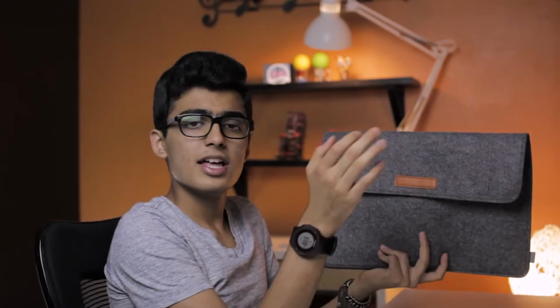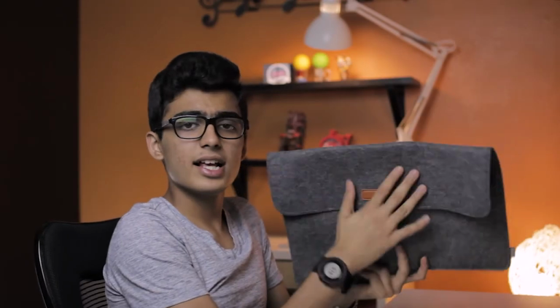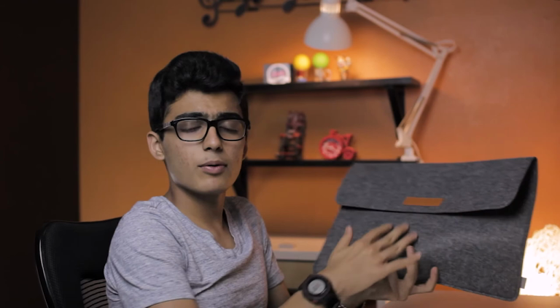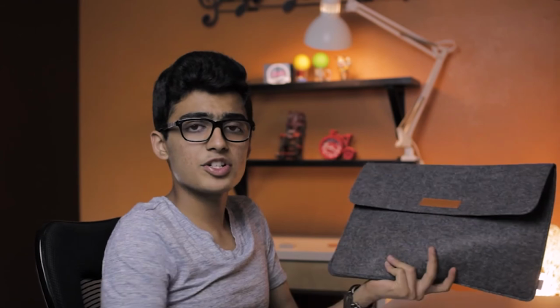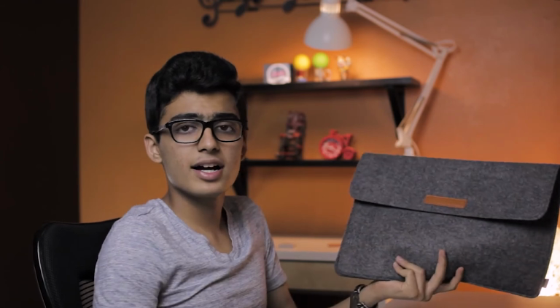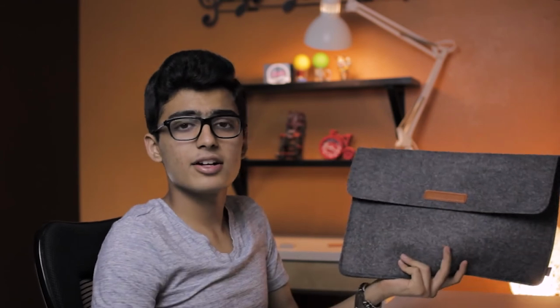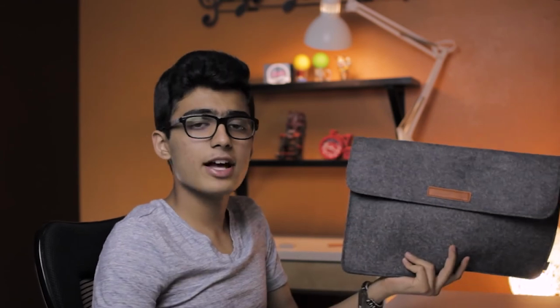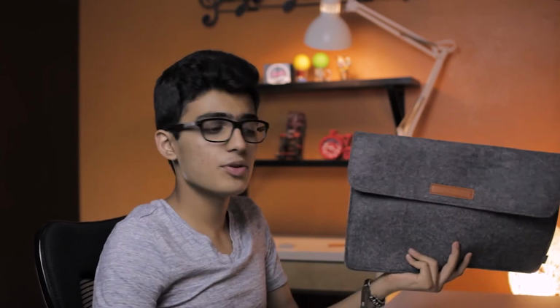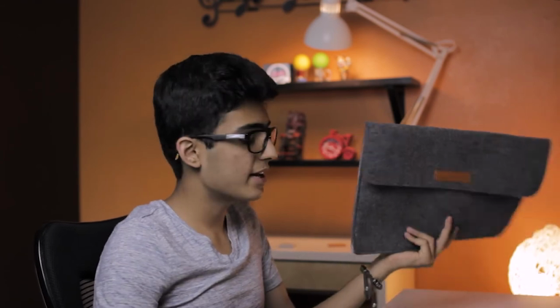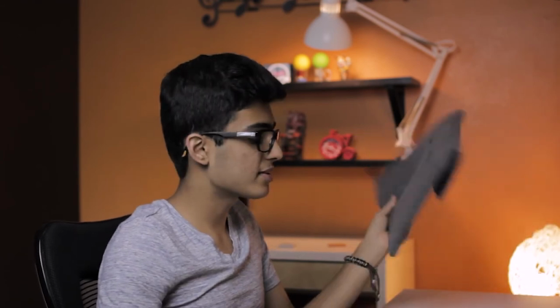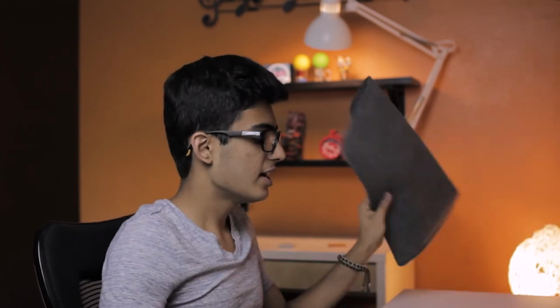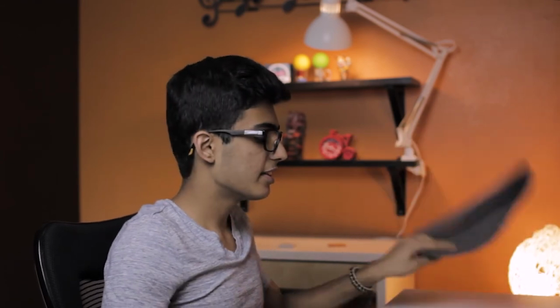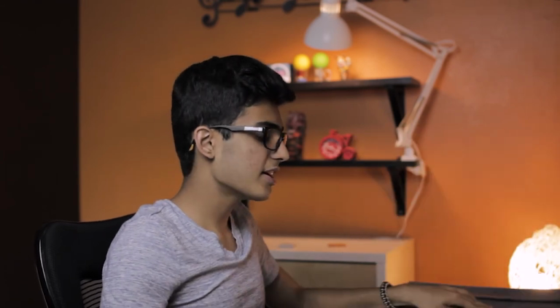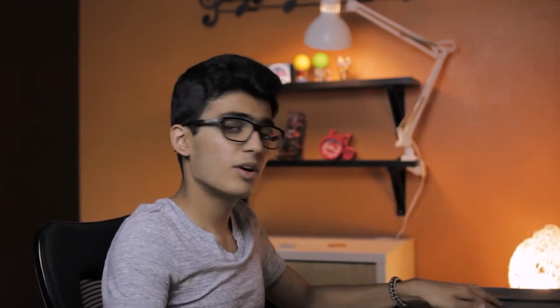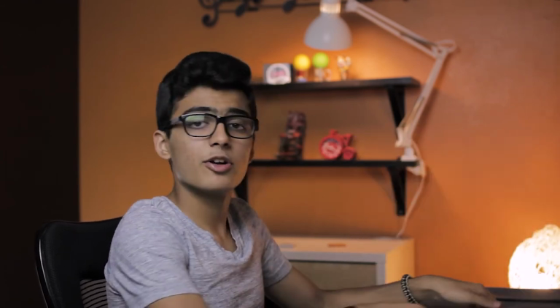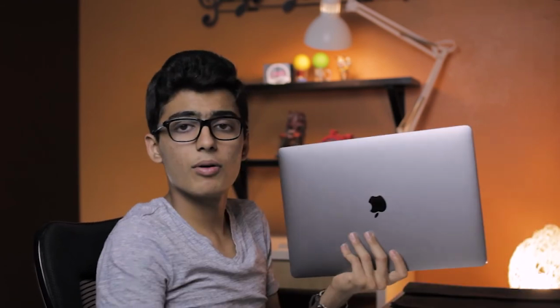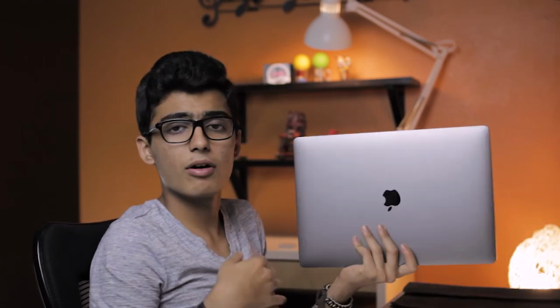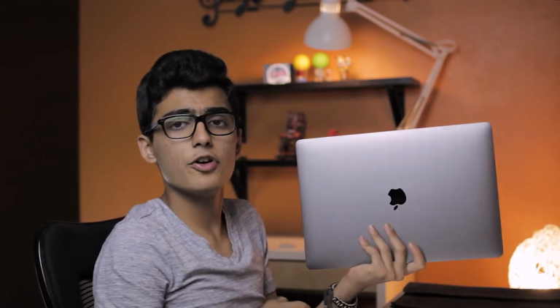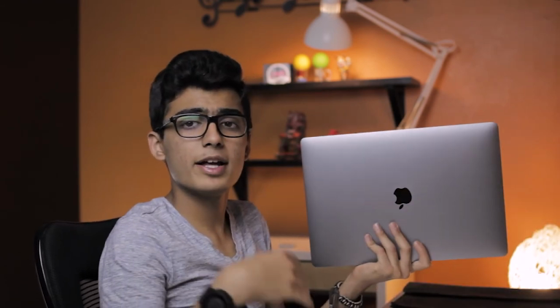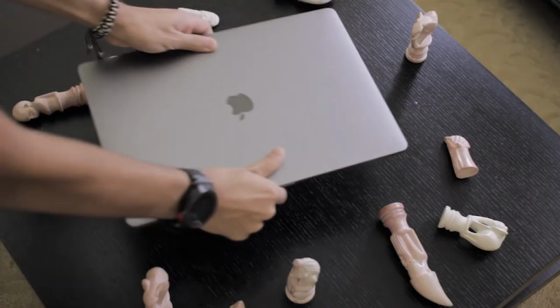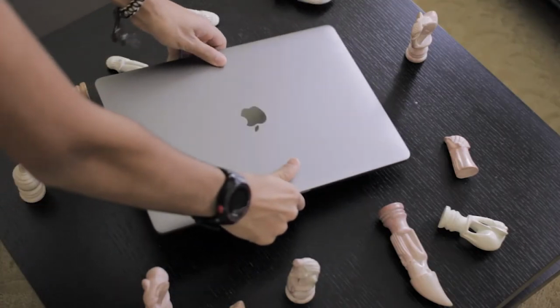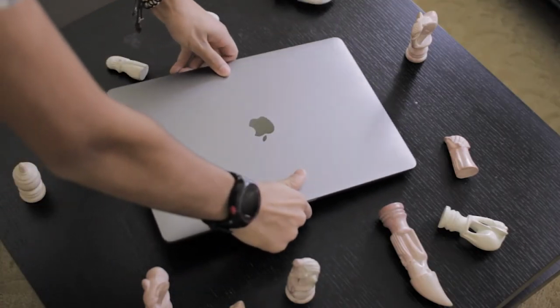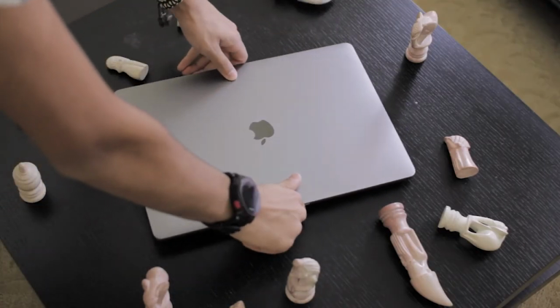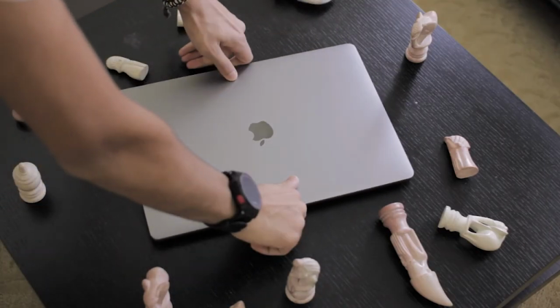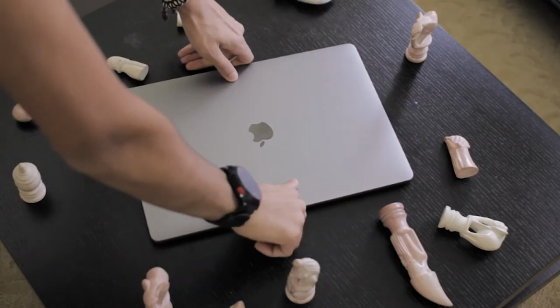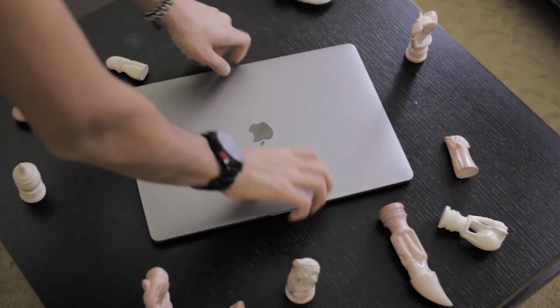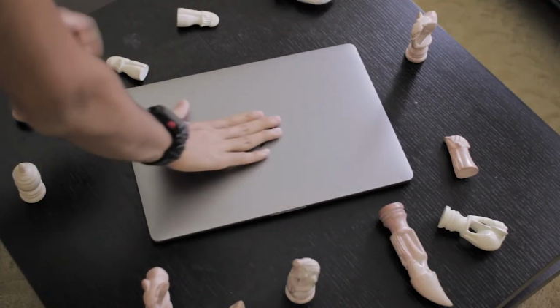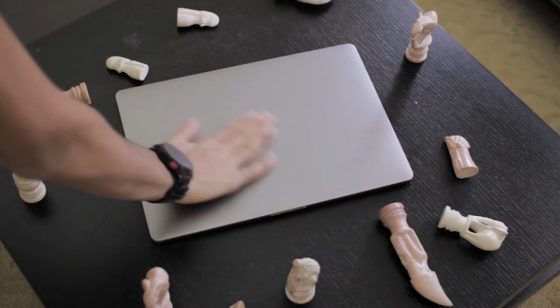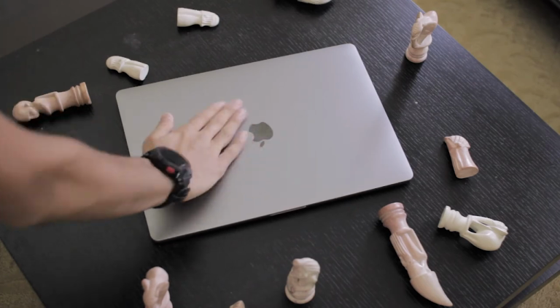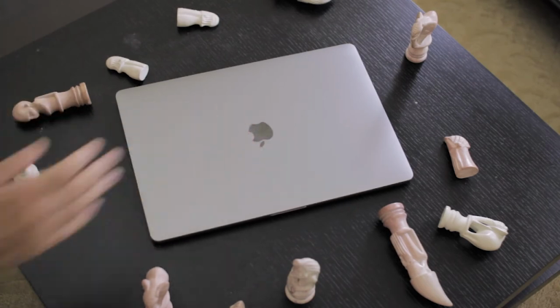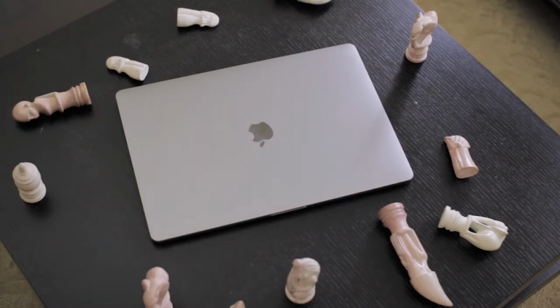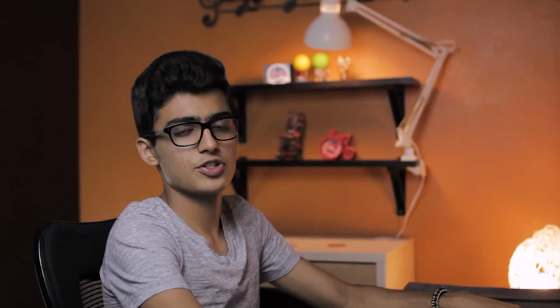Thanks for watching, guys, and I'll catch you in the next one where I review my new Touch Bar MacBook Pro 15-inch.